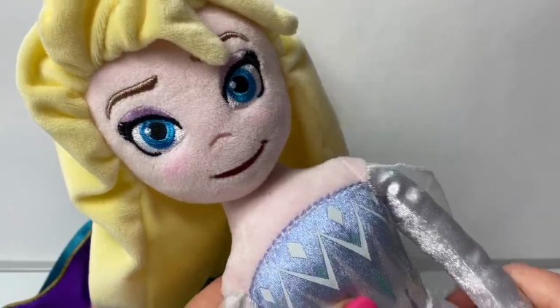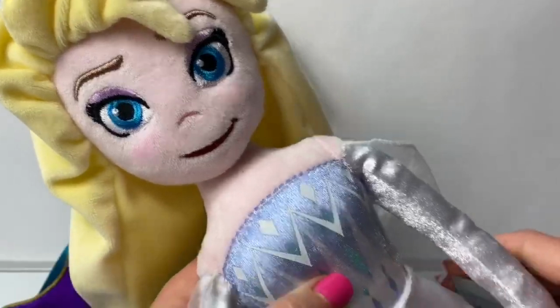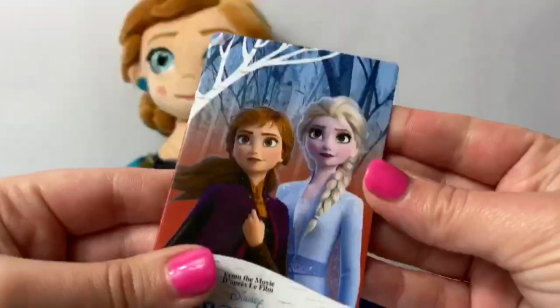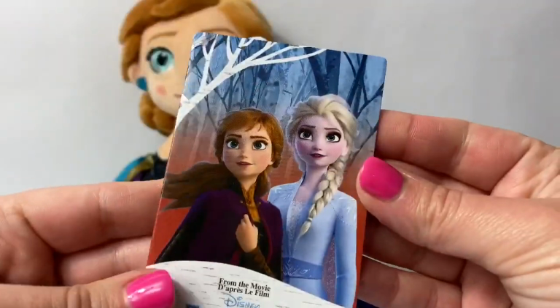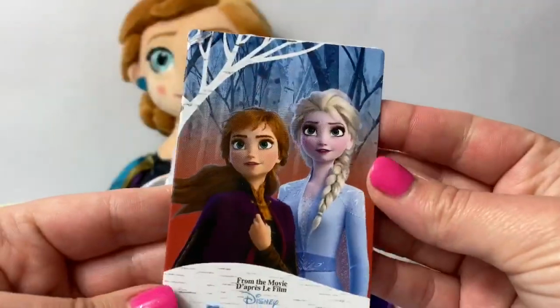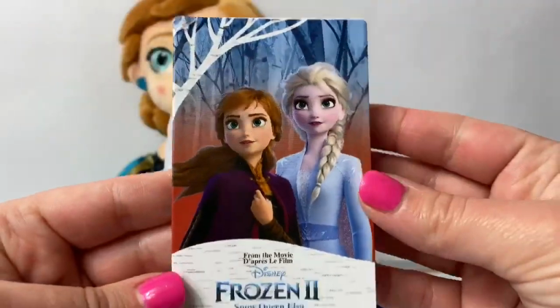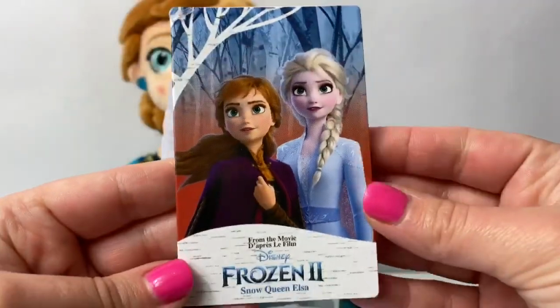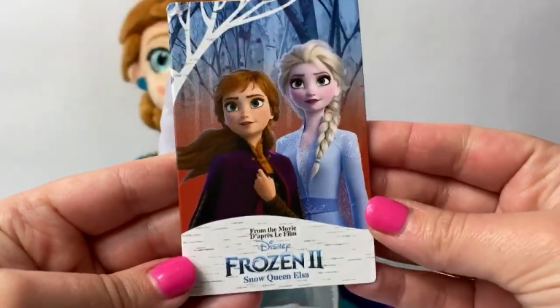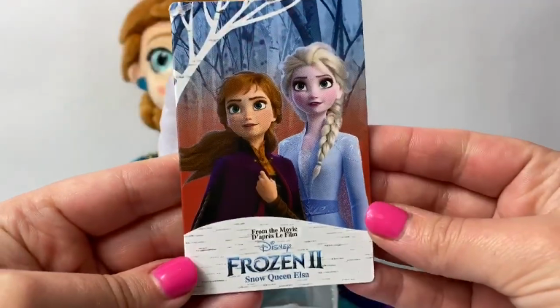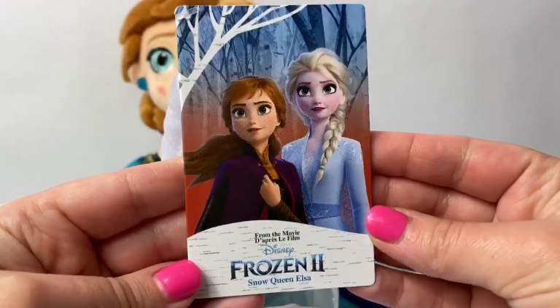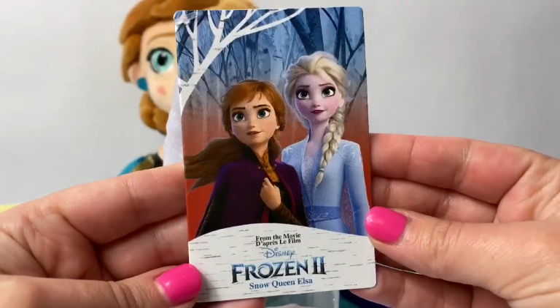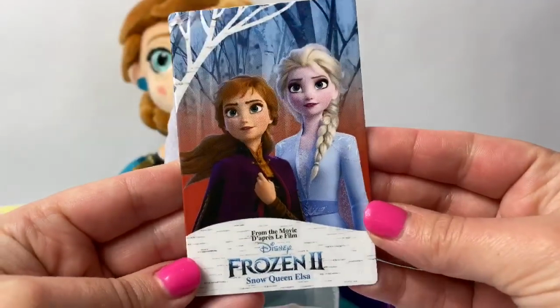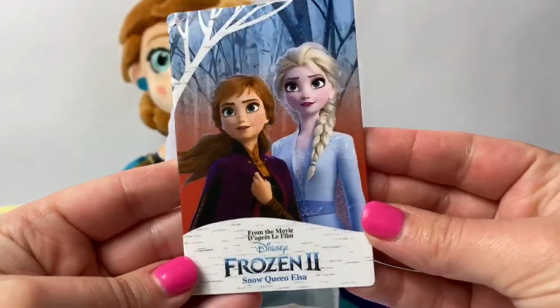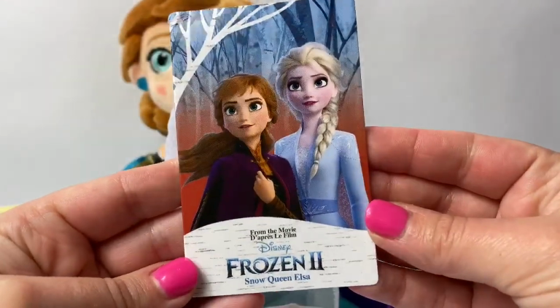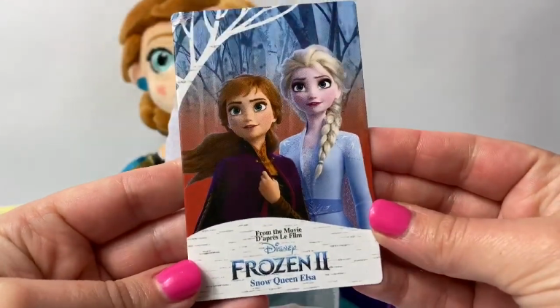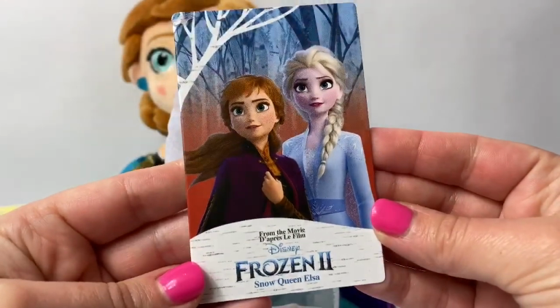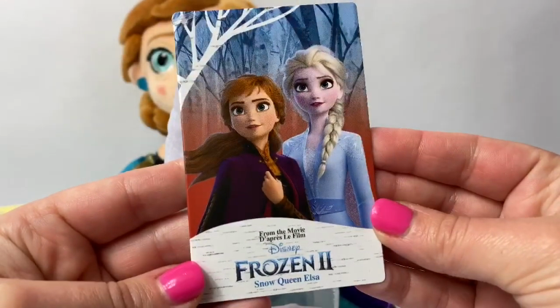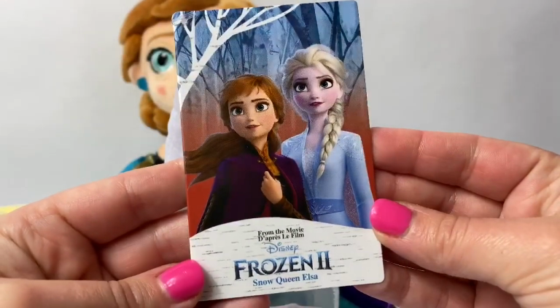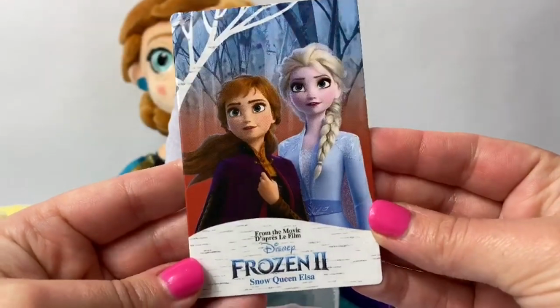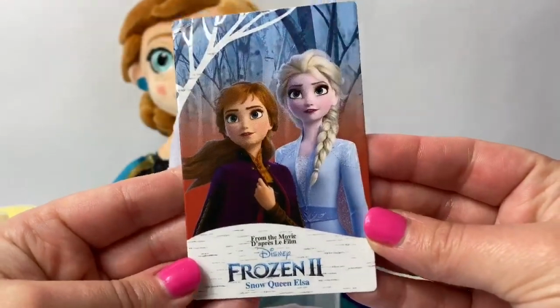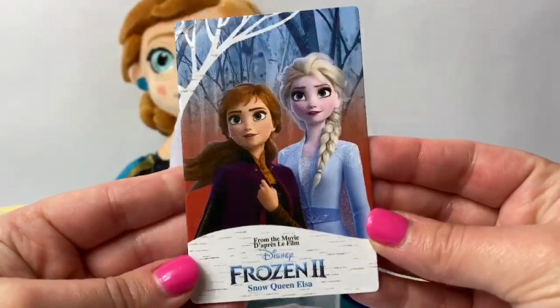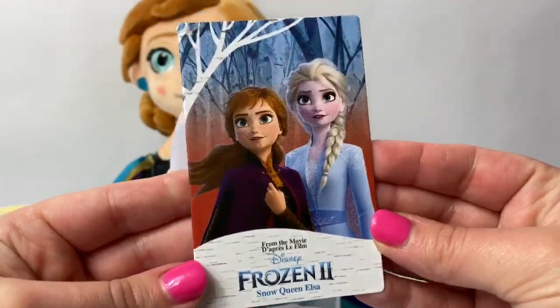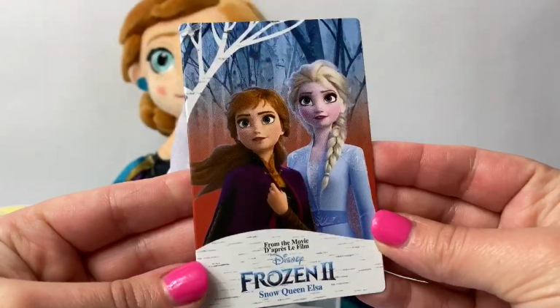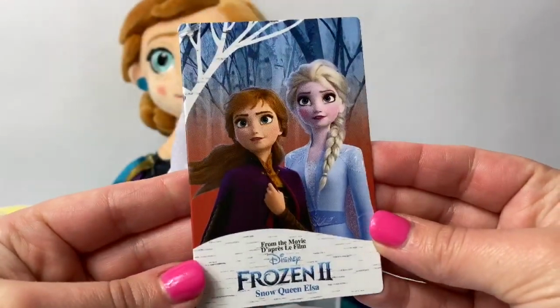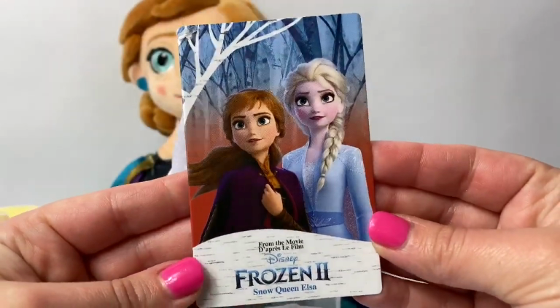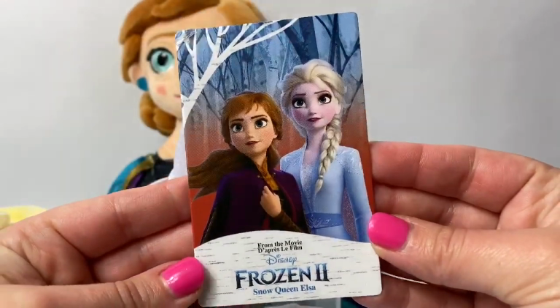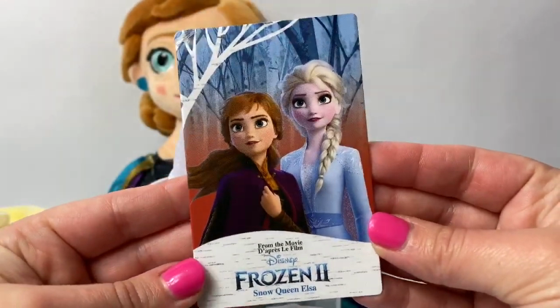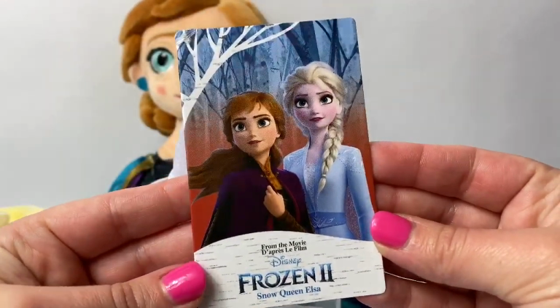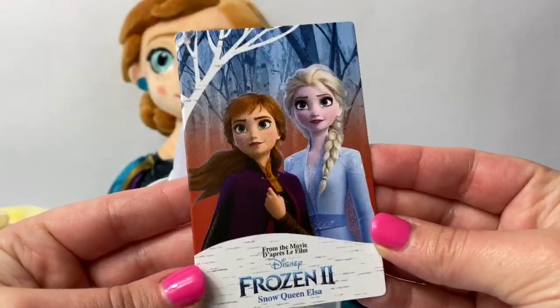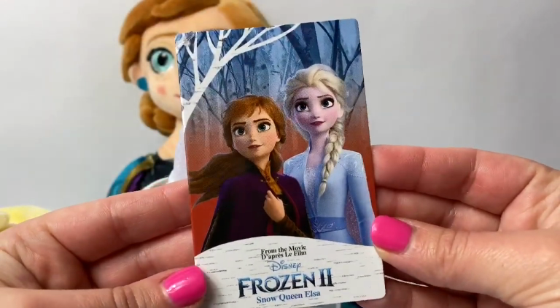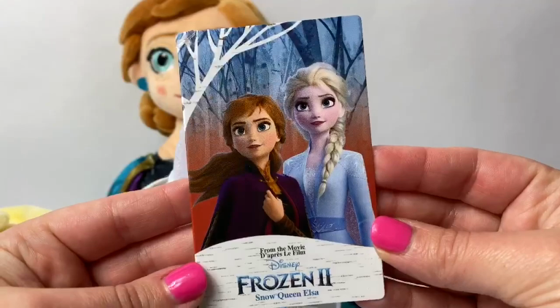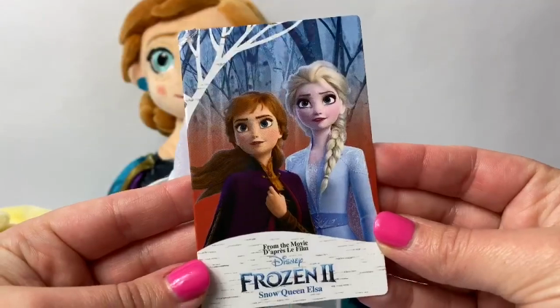Here is the card — it says Frozen 2 Snow Queen Elsa.